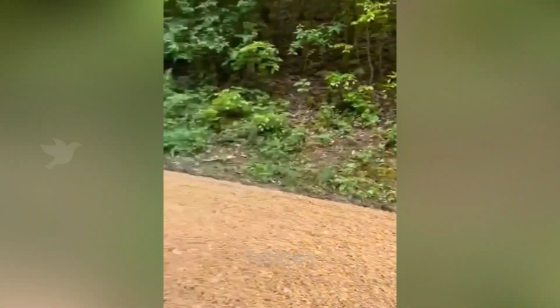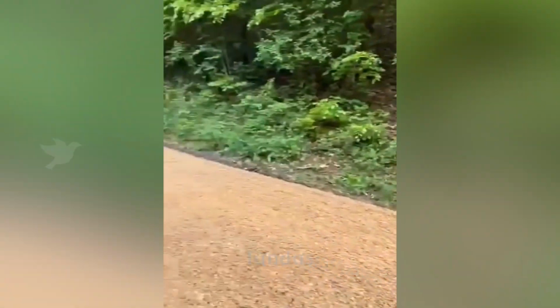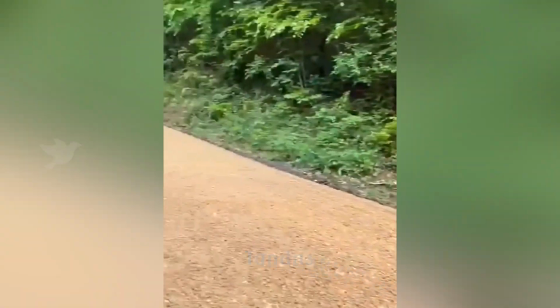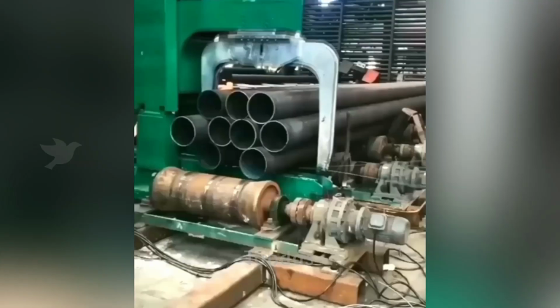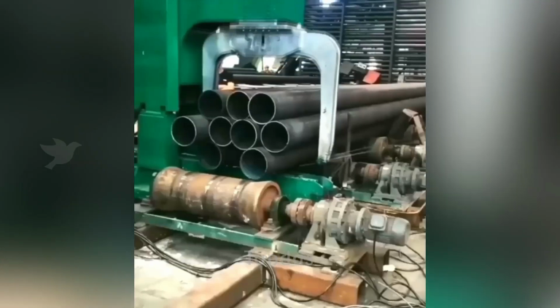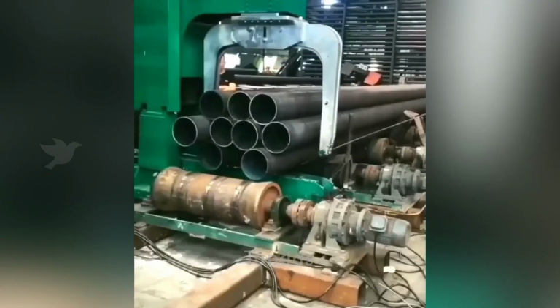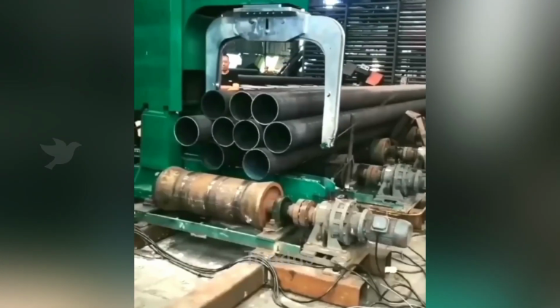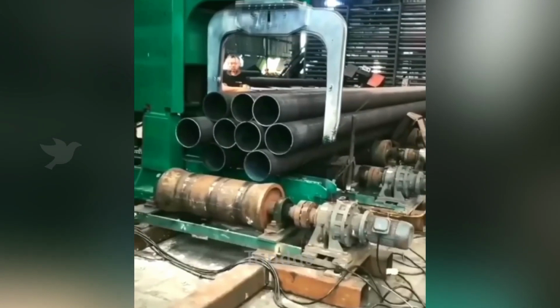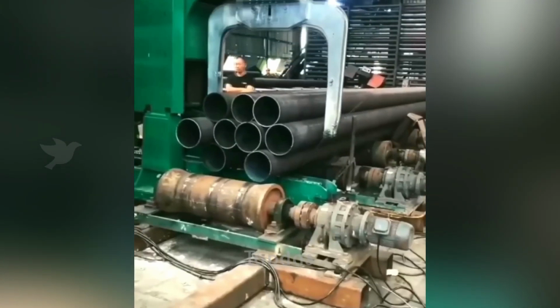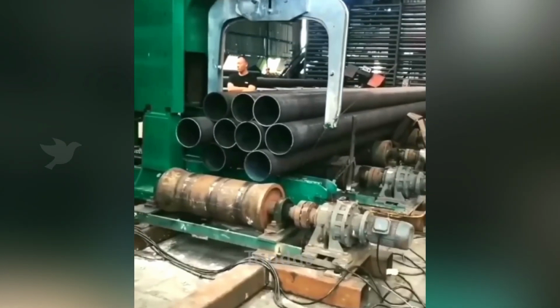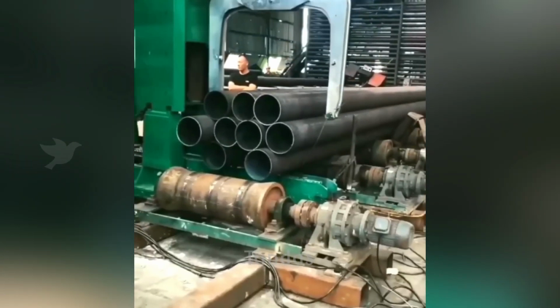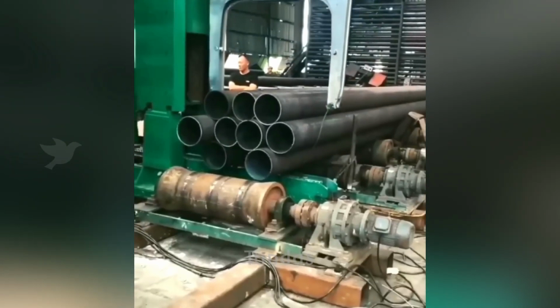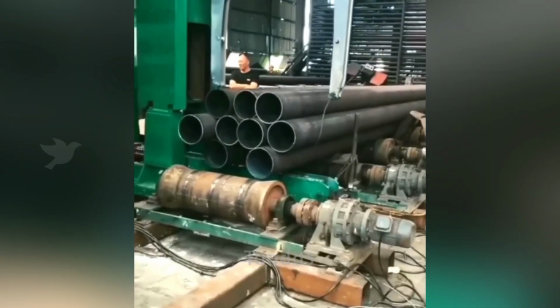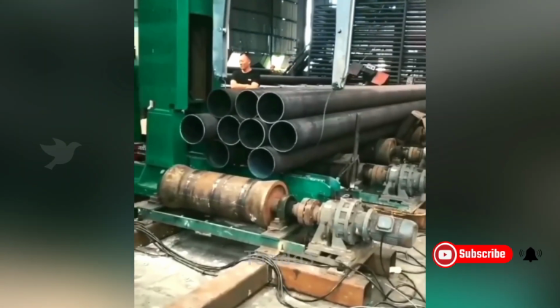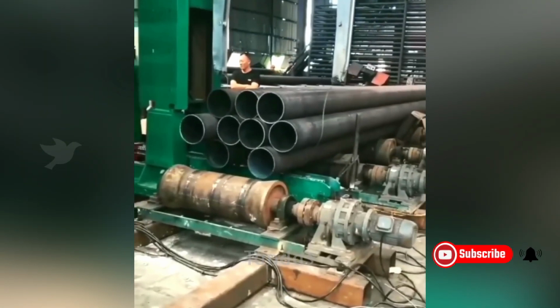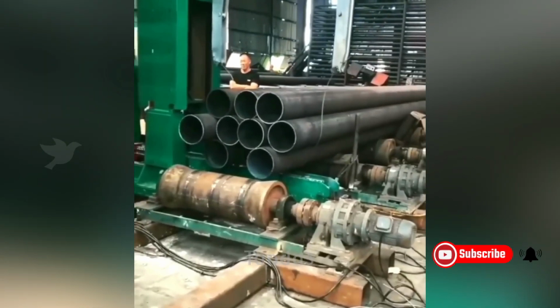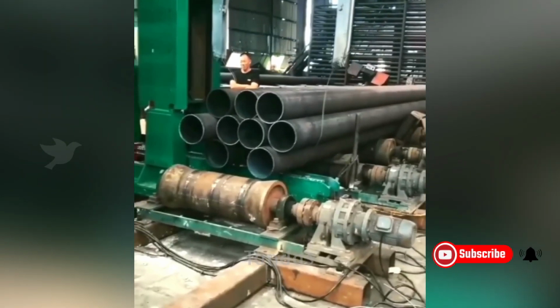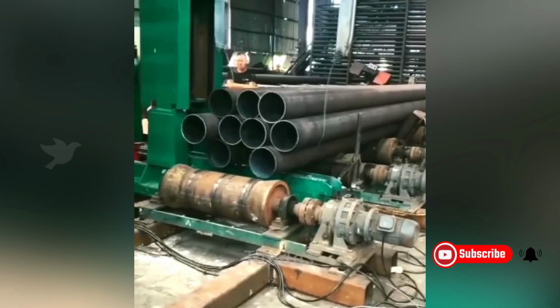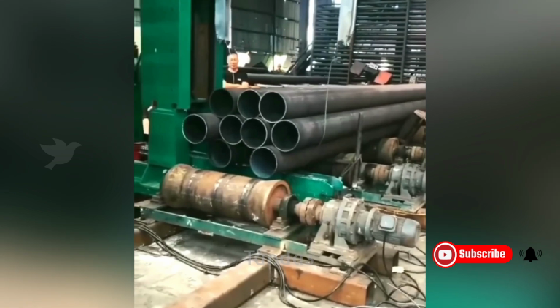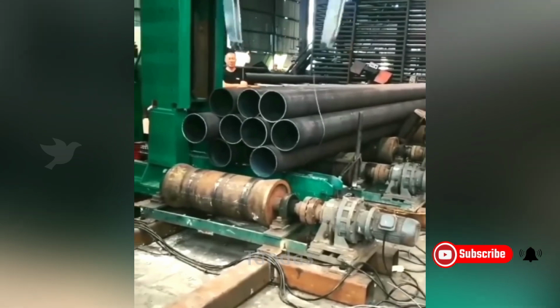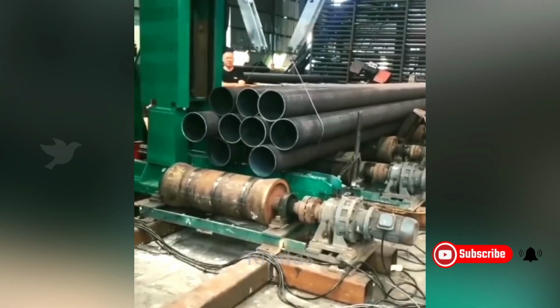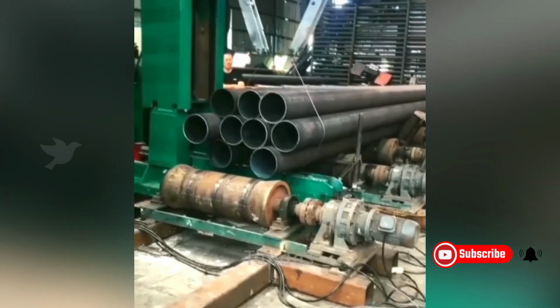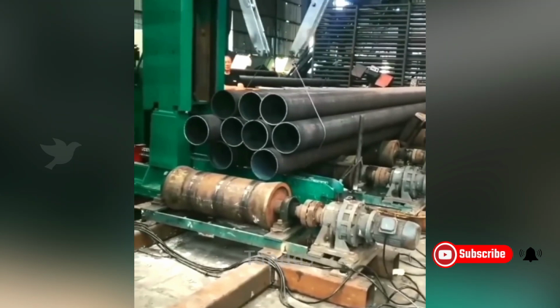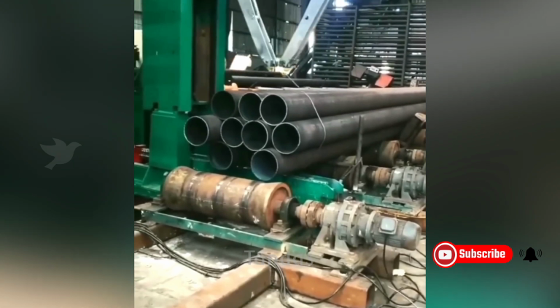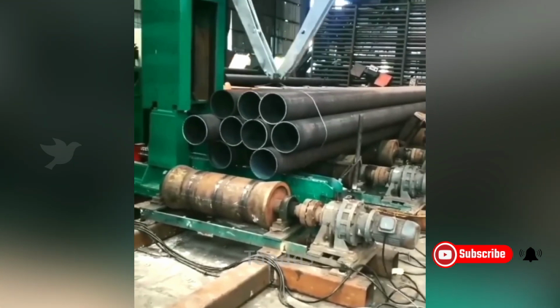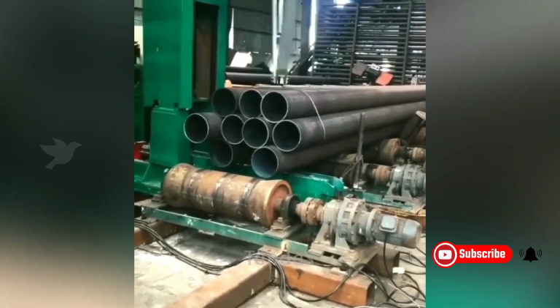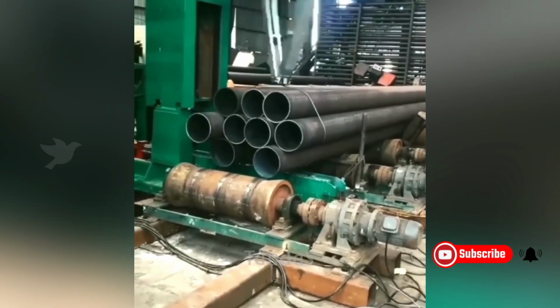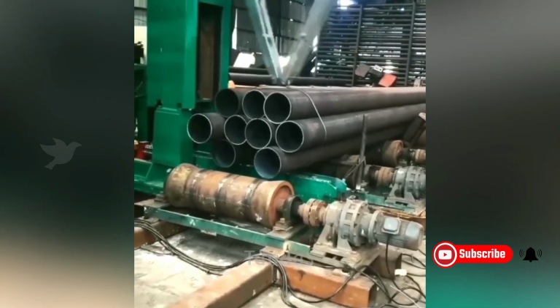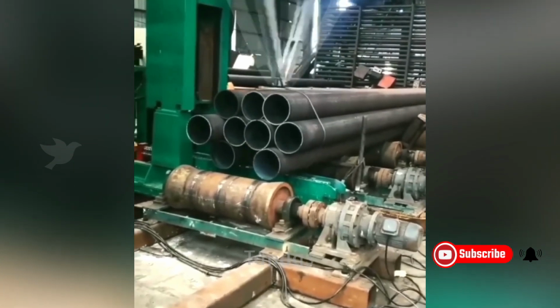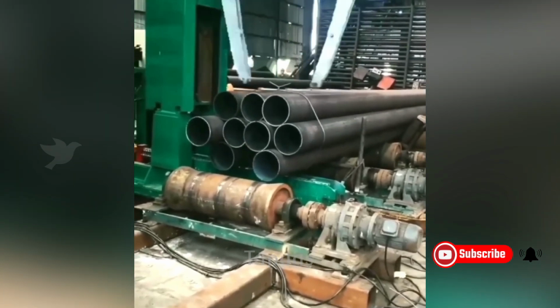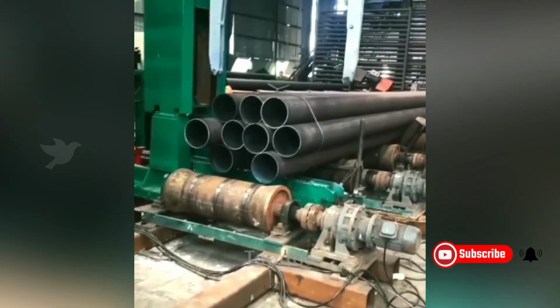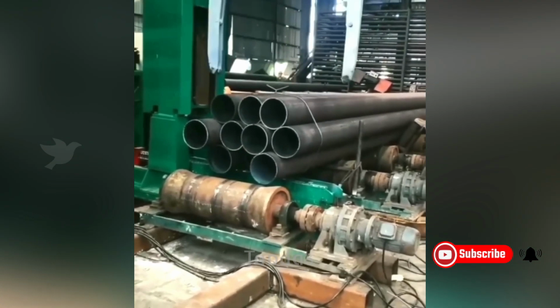This equipment allows for the assembly of metal pipes and their binding together after production.